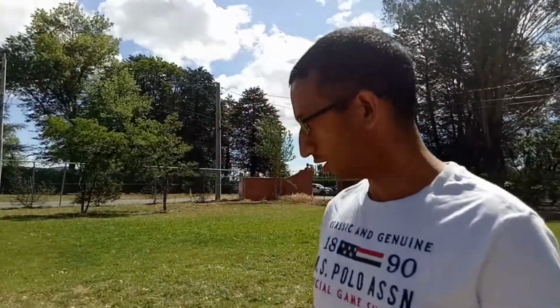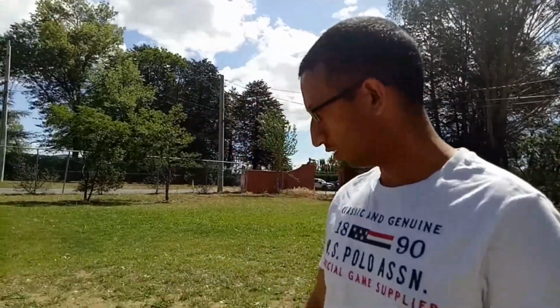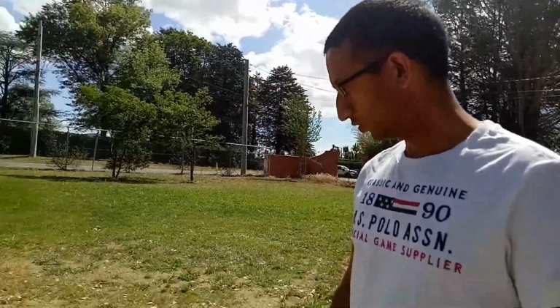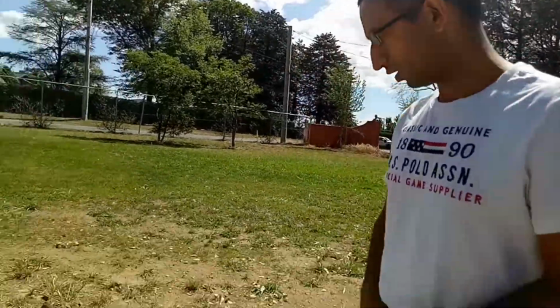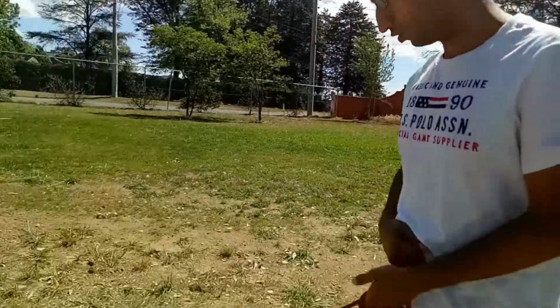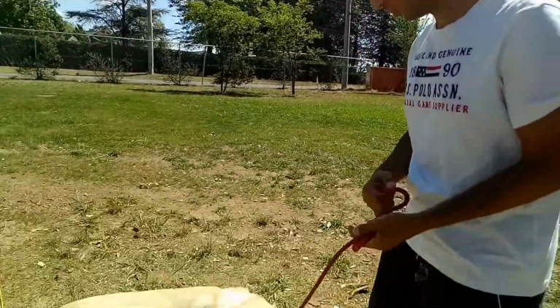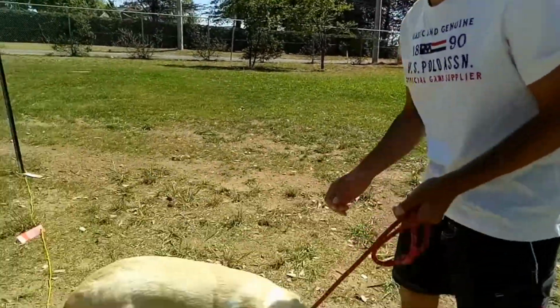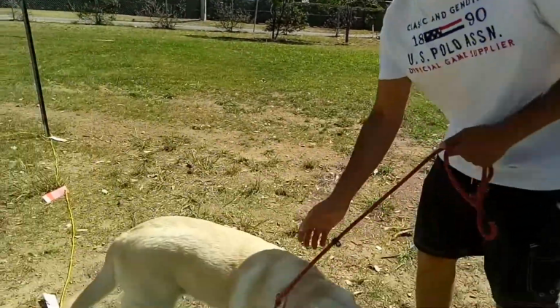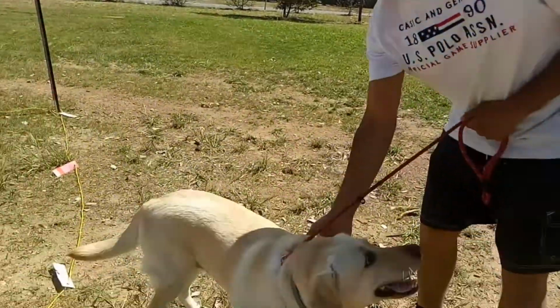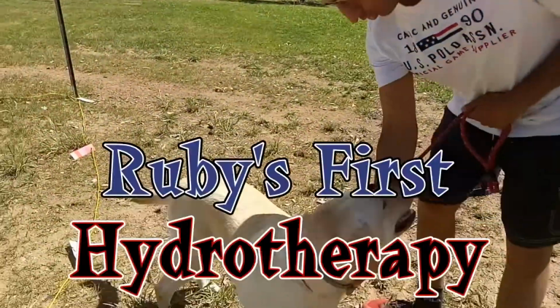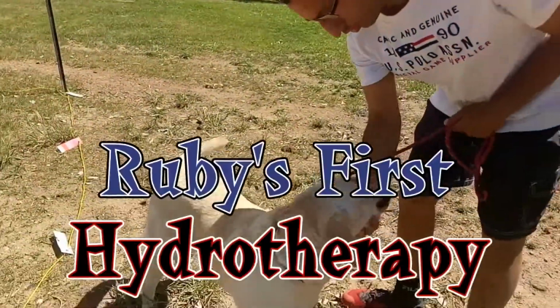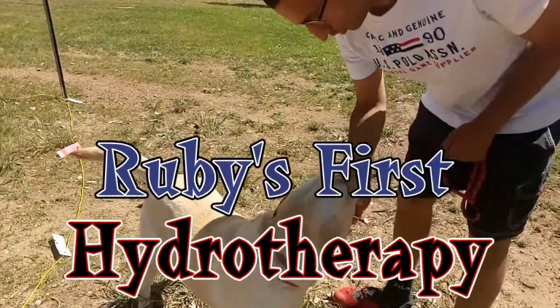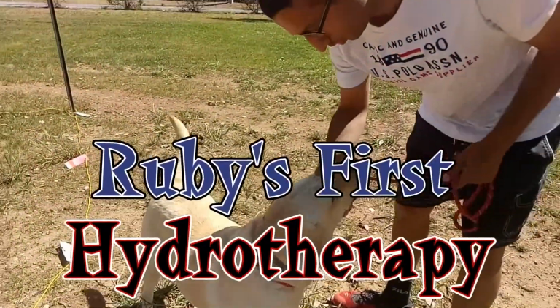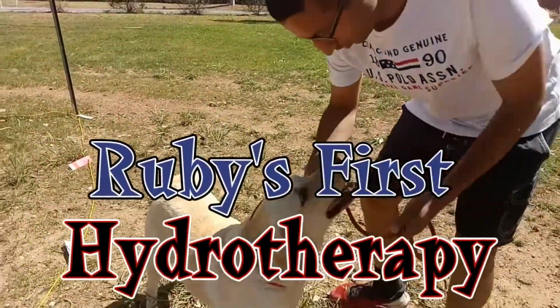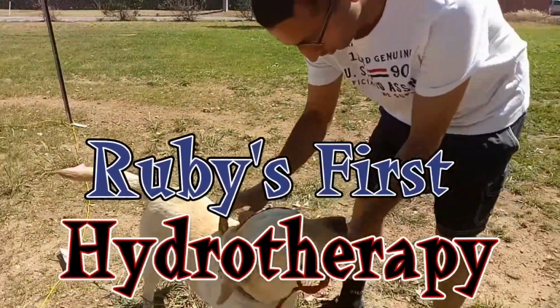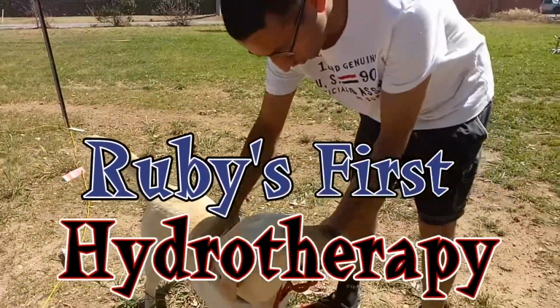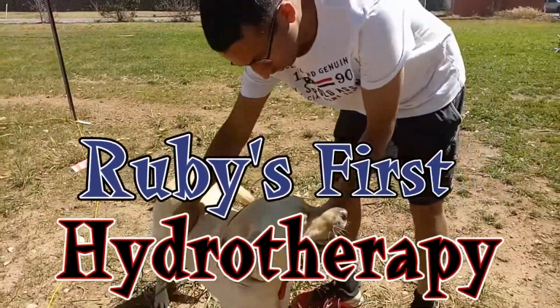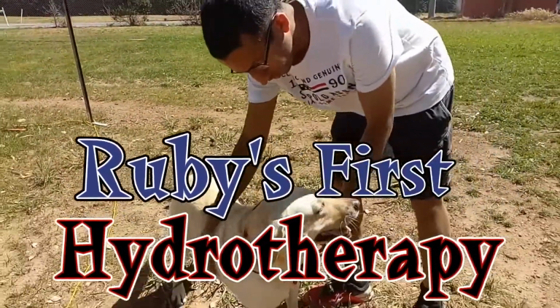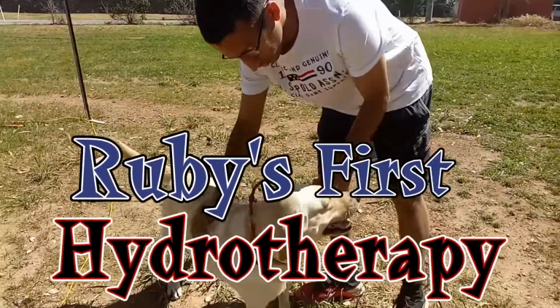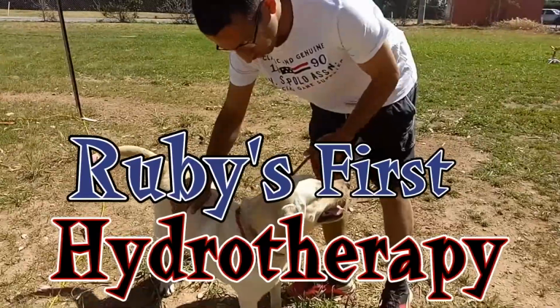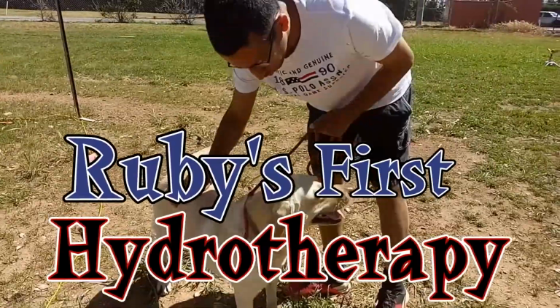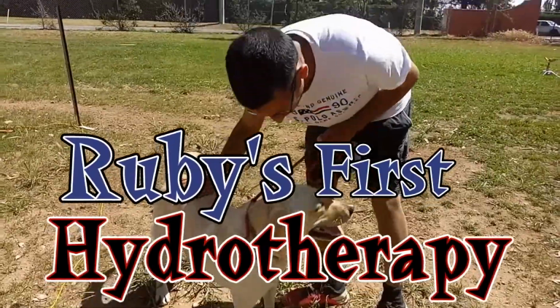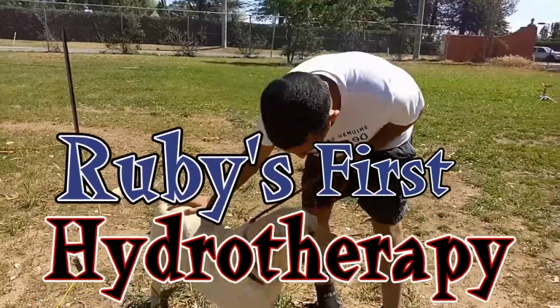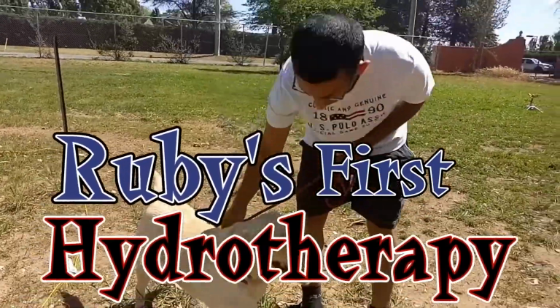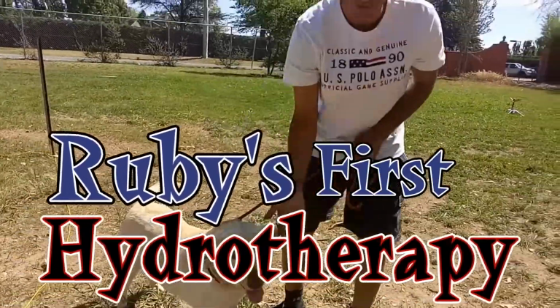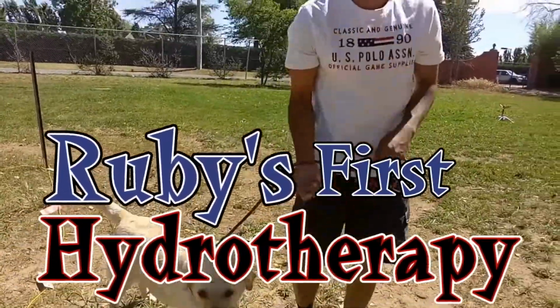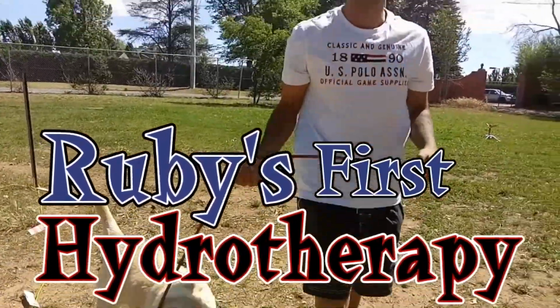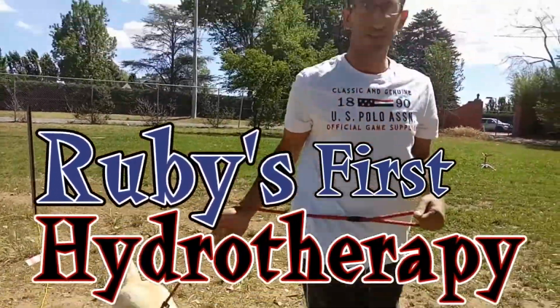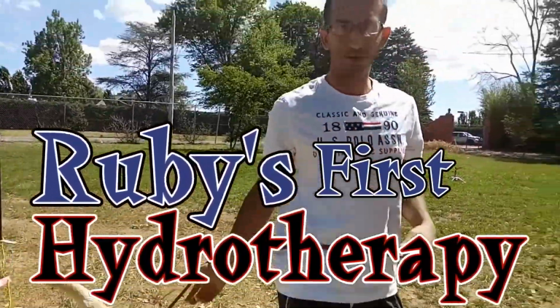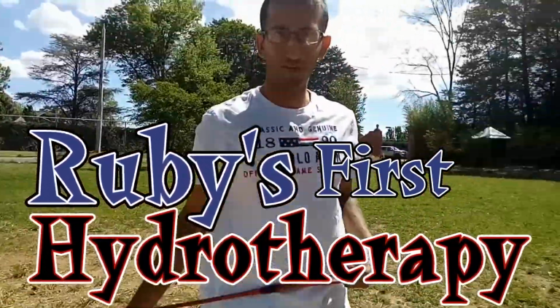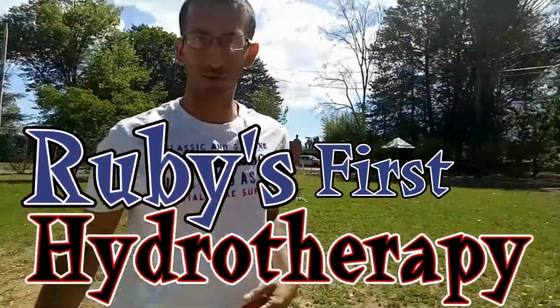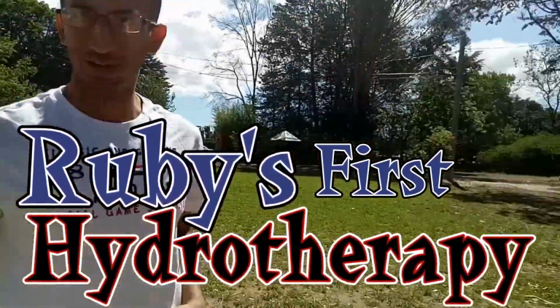Are you excited, Ruby? Are you excited? Excited to swim? Let's go and have a look.